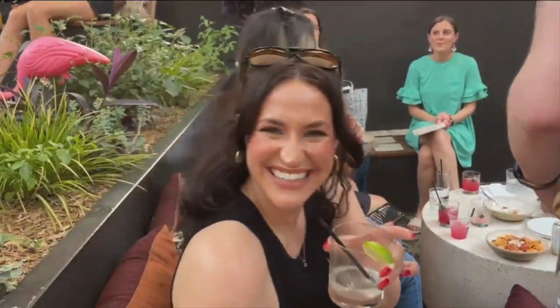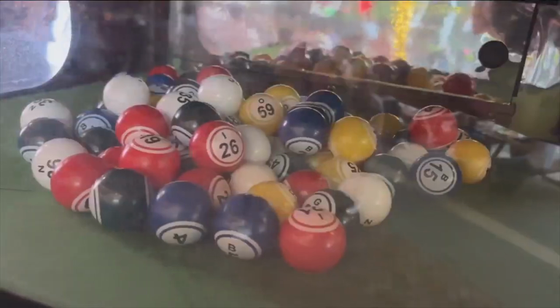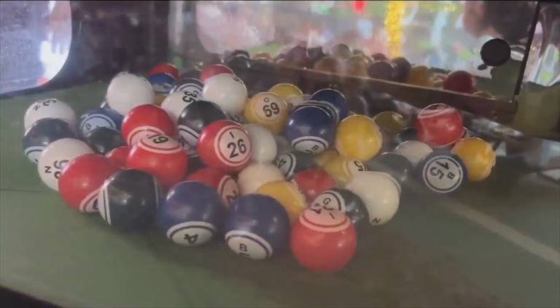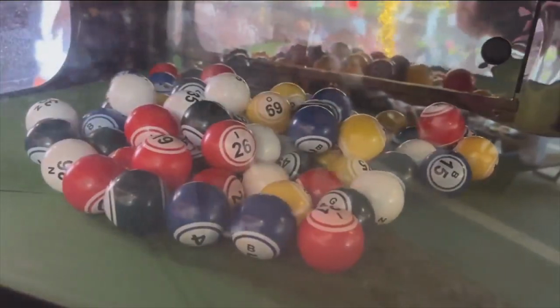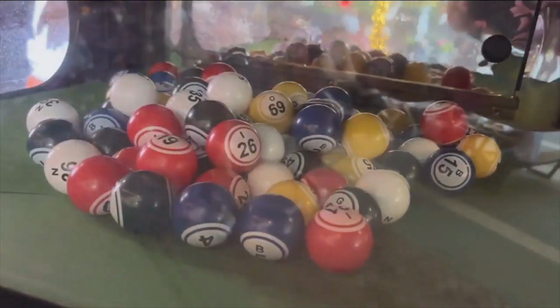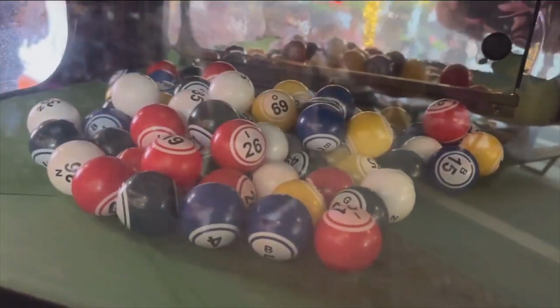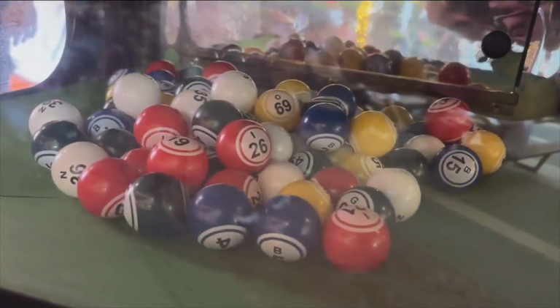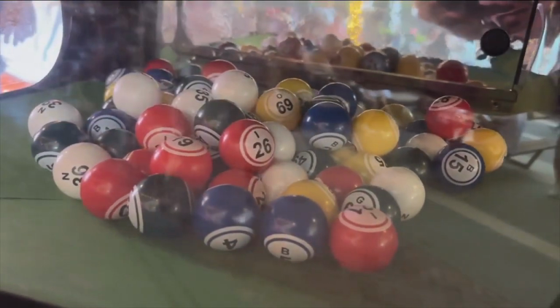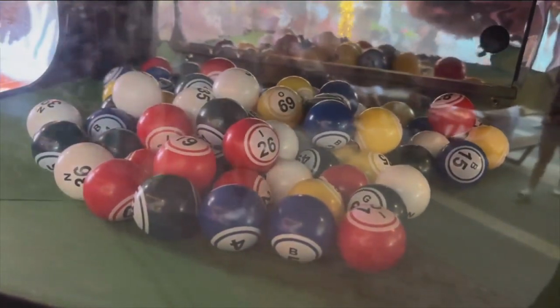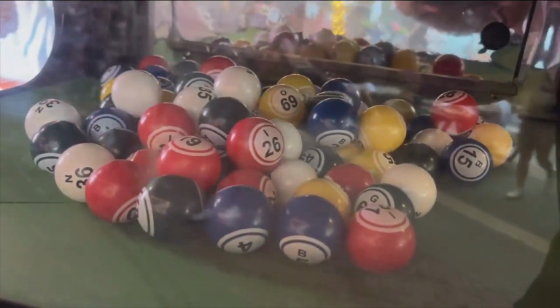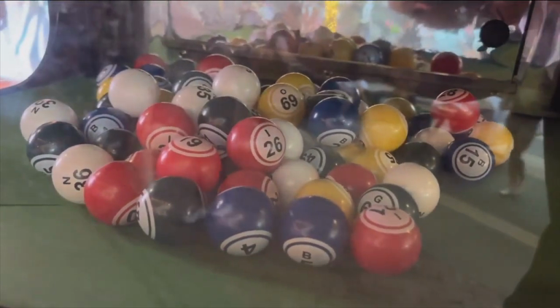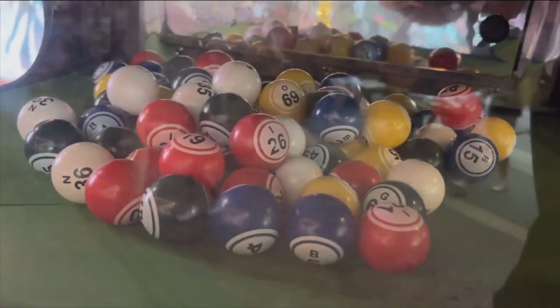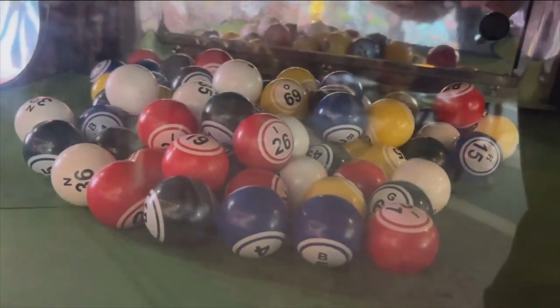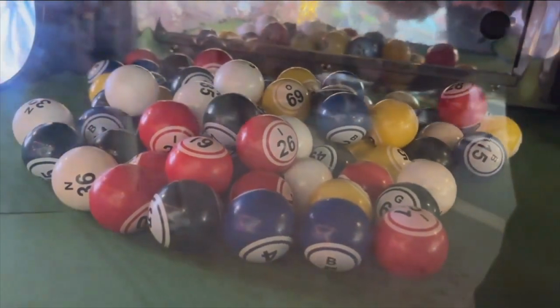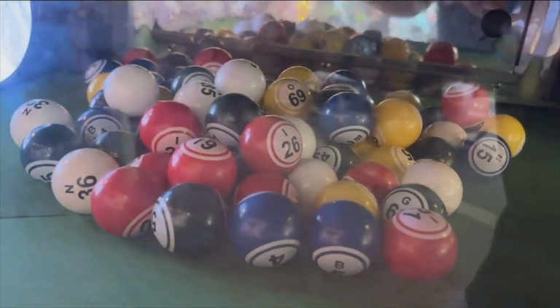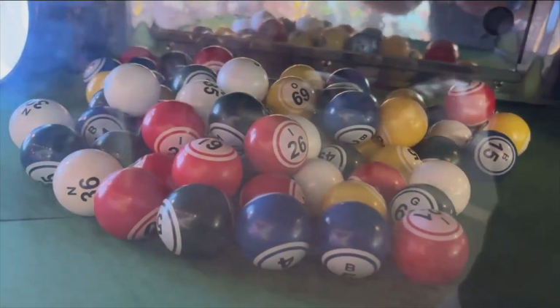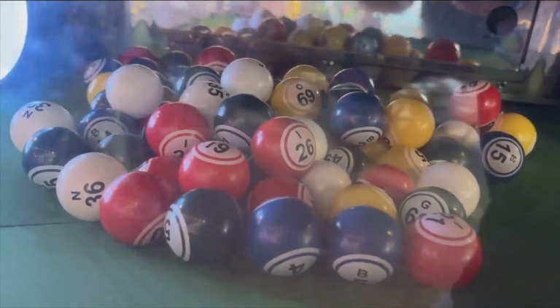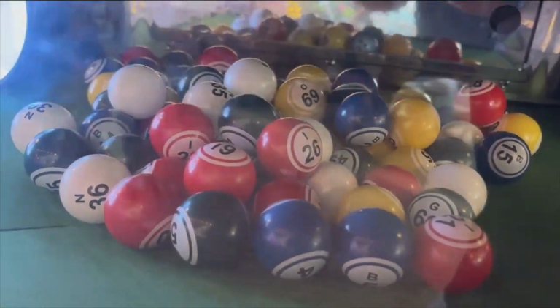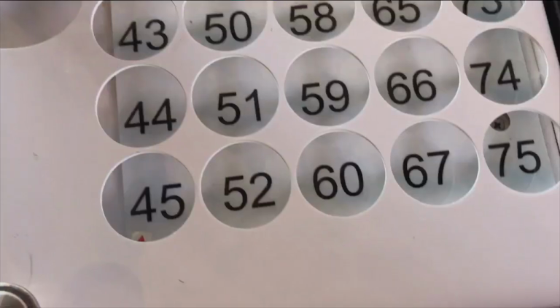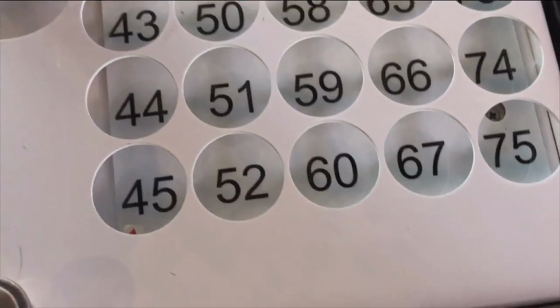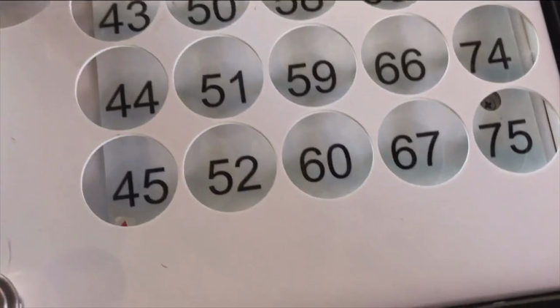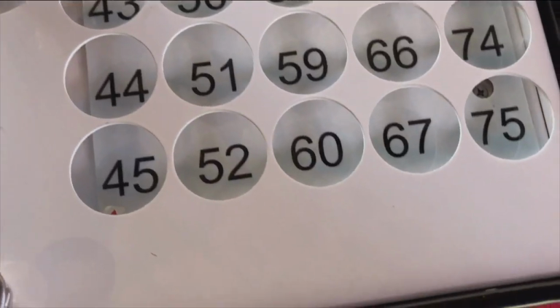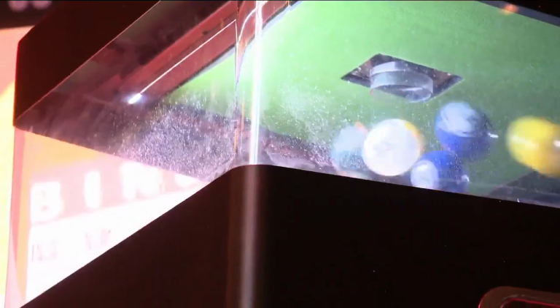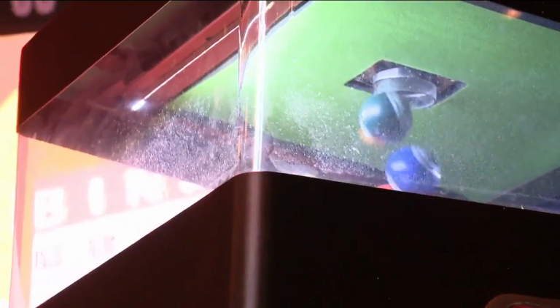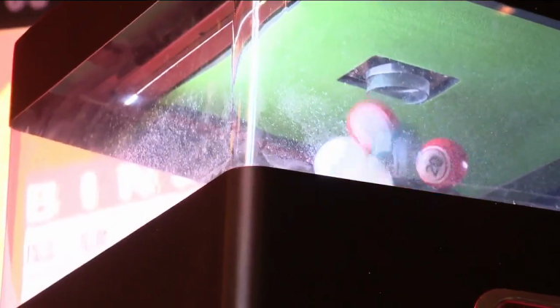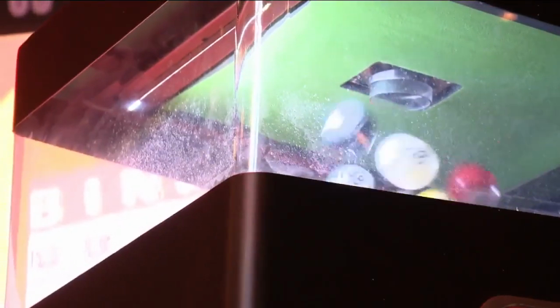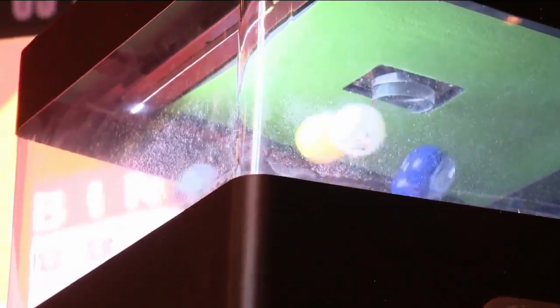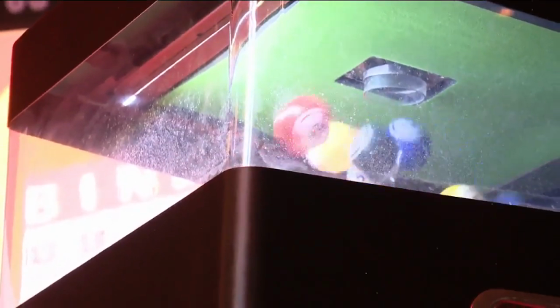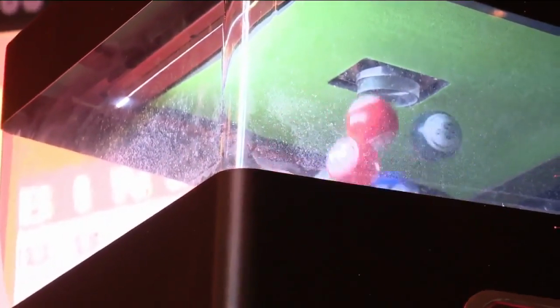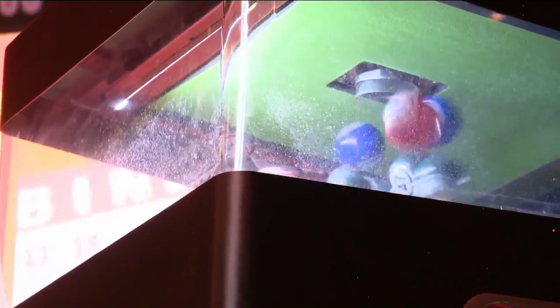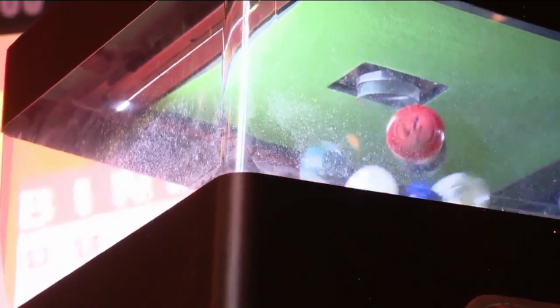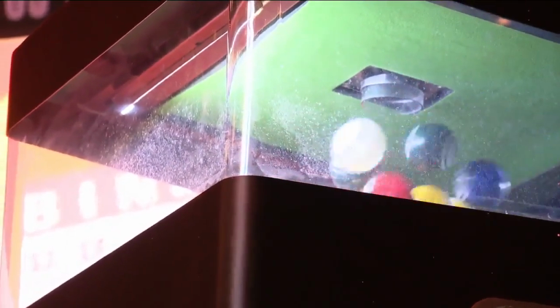The last game at 11 p.m. is always the blackout bingo, and if you win, you get $1,000.